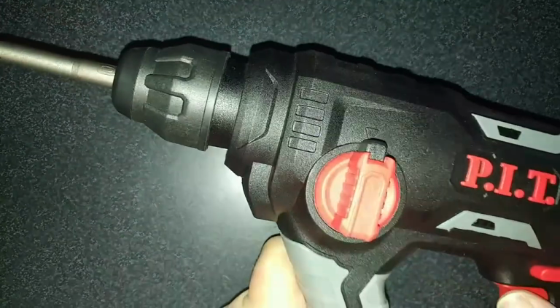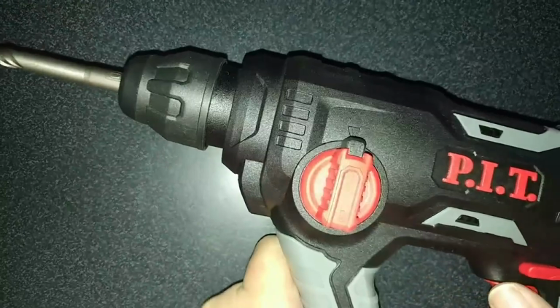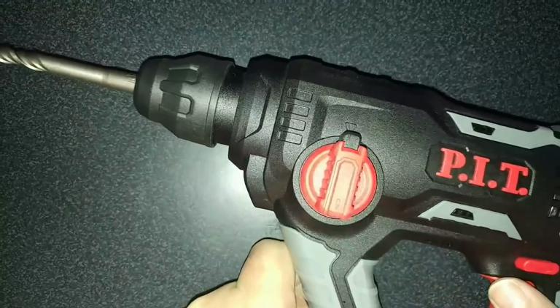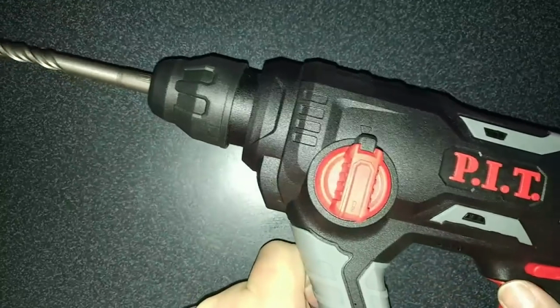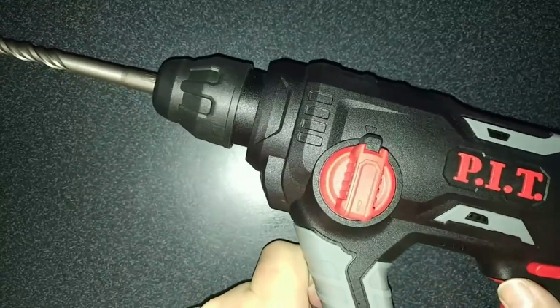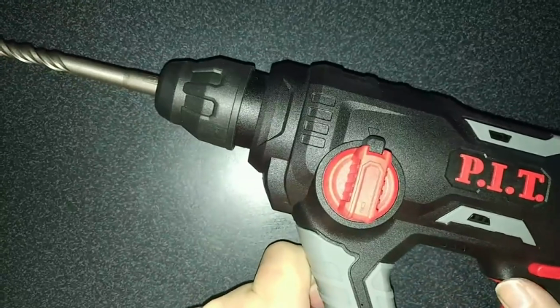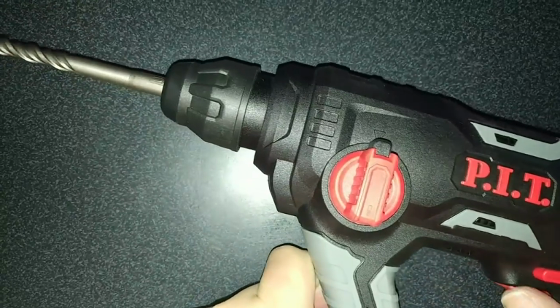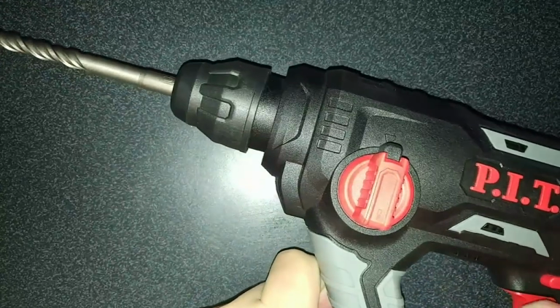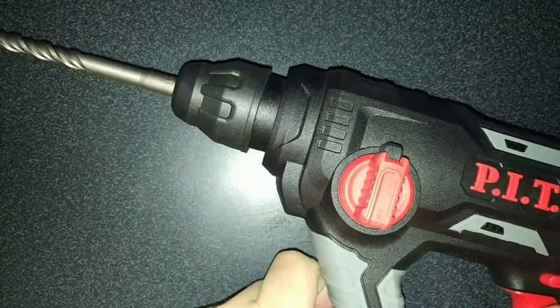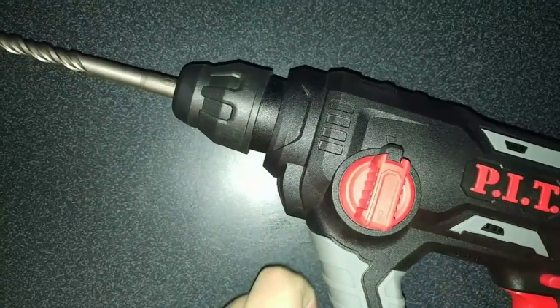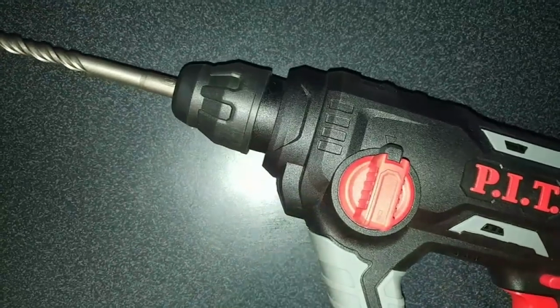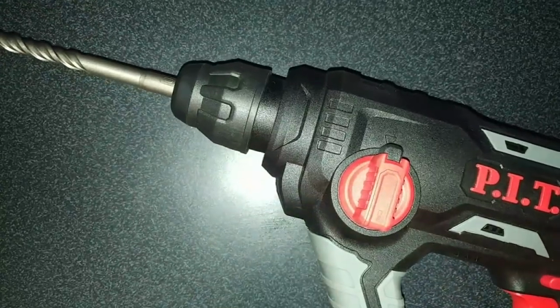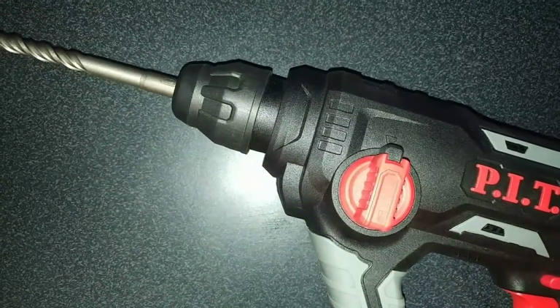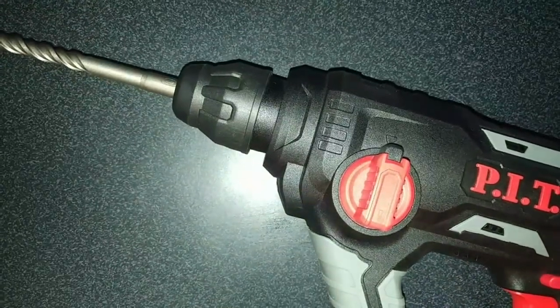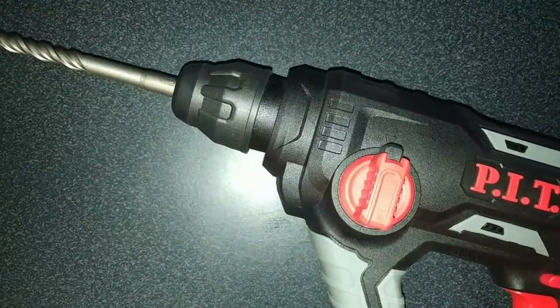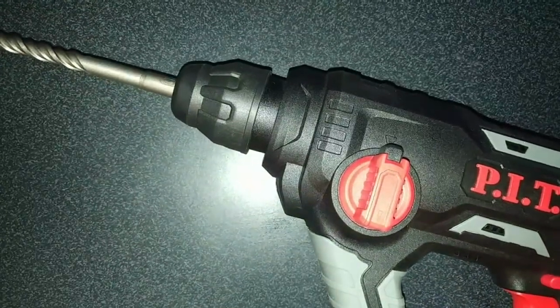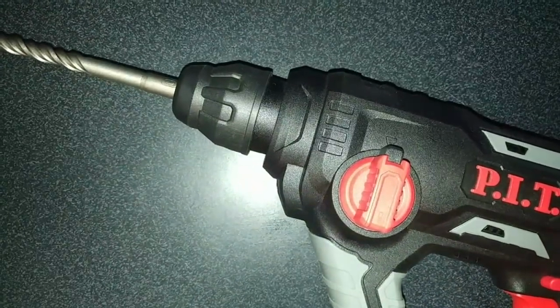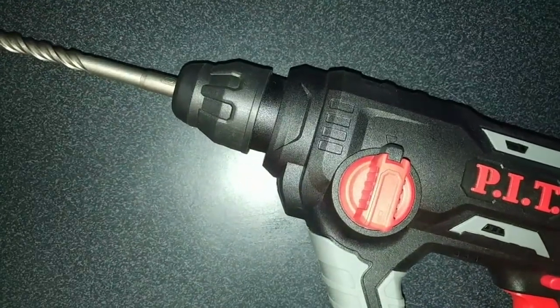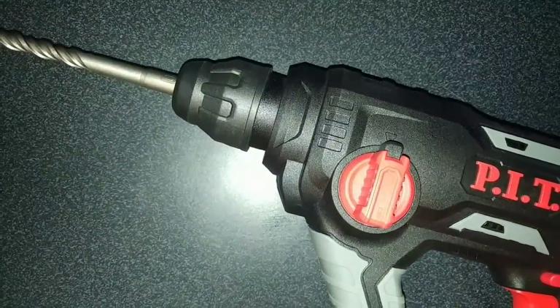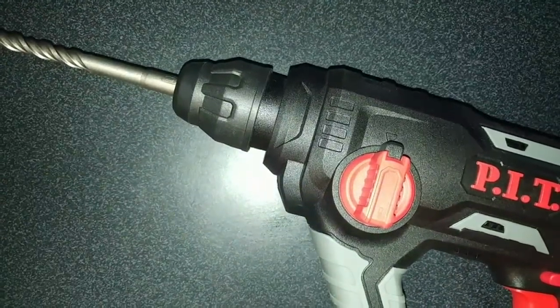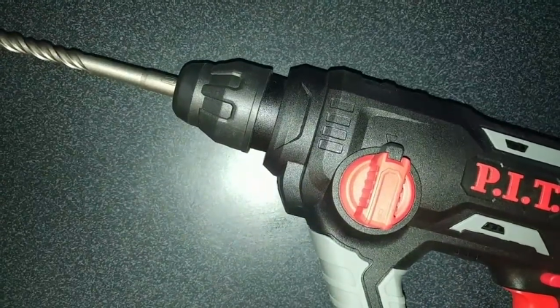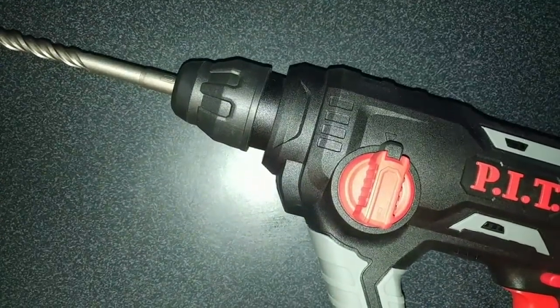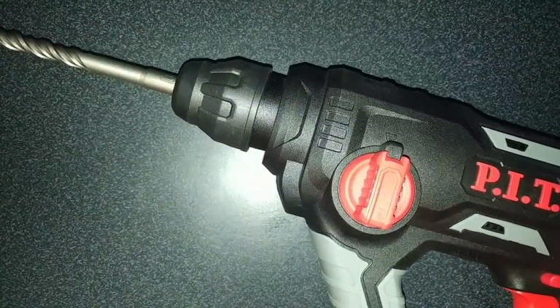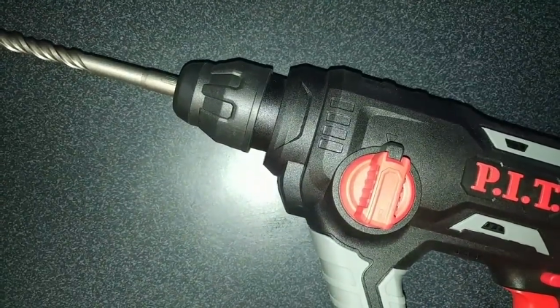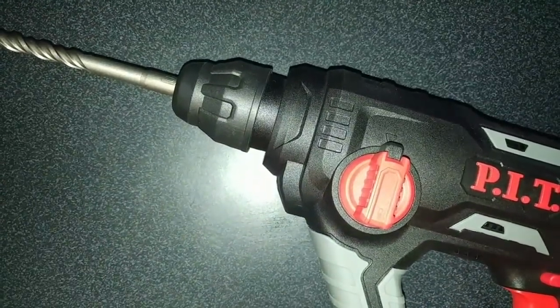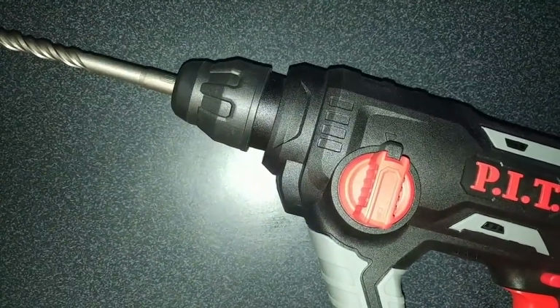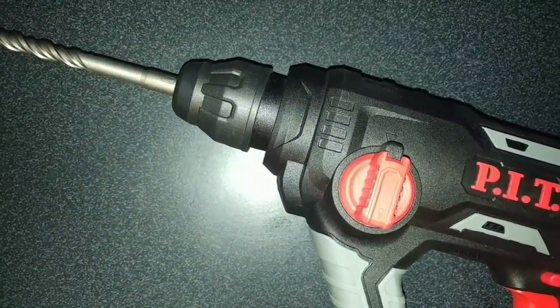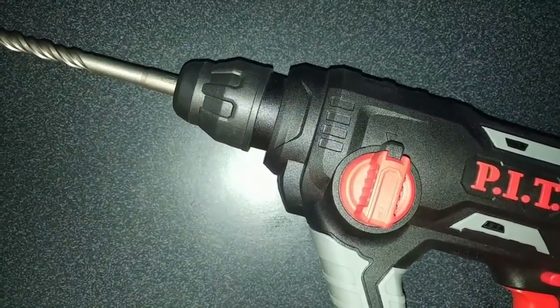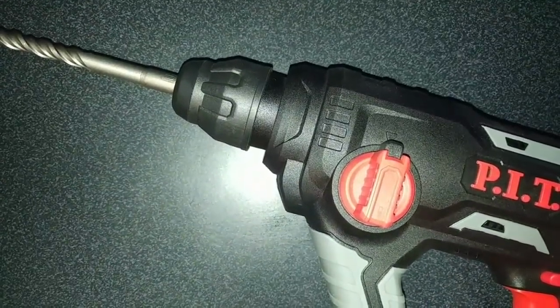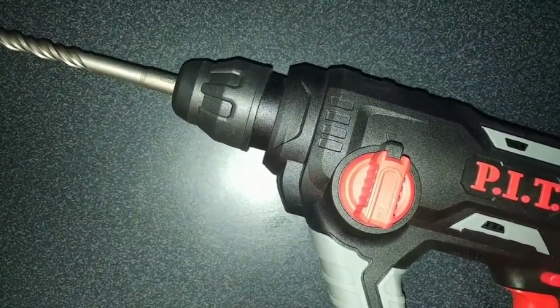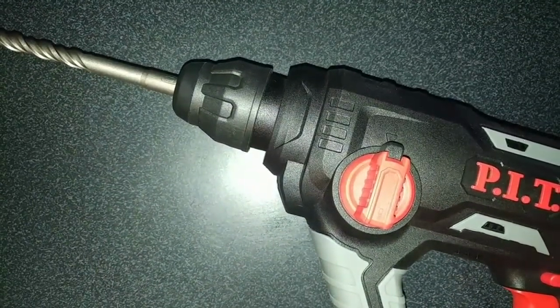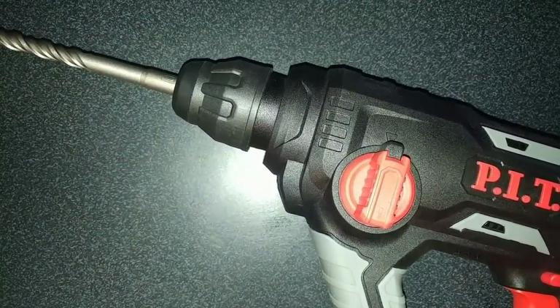Definitely a five-star product. Just watch the plus versus the max so you buy the right accessories.